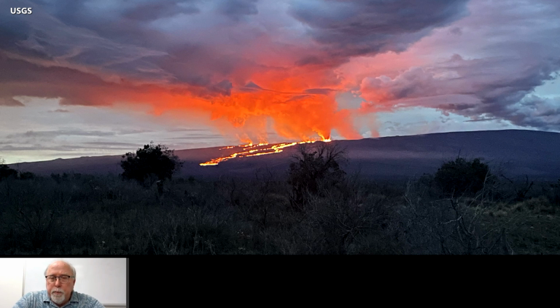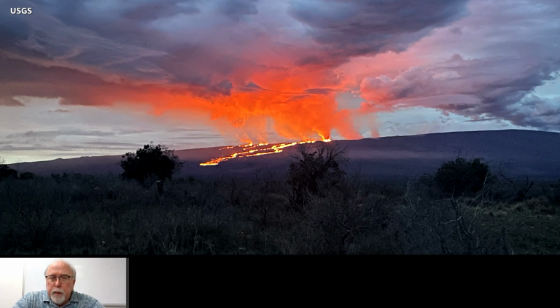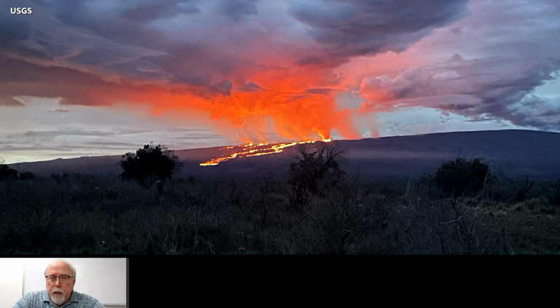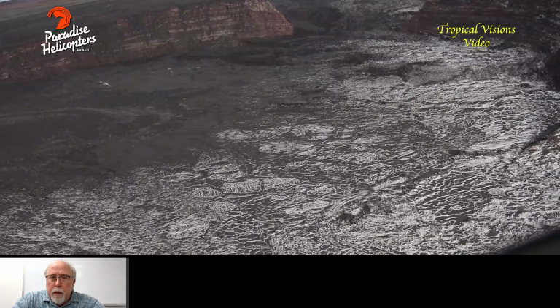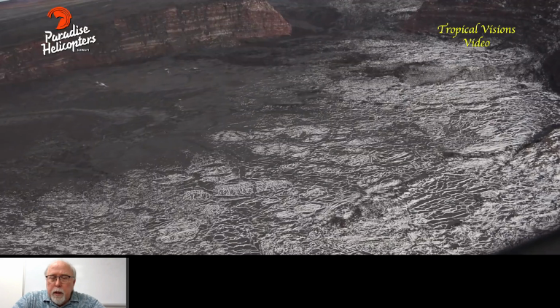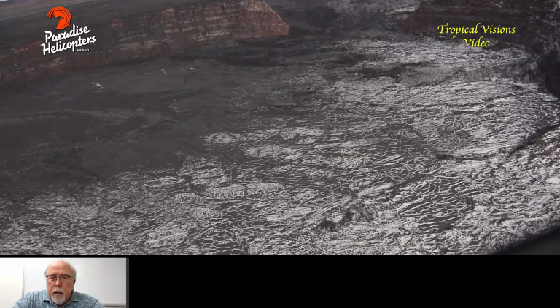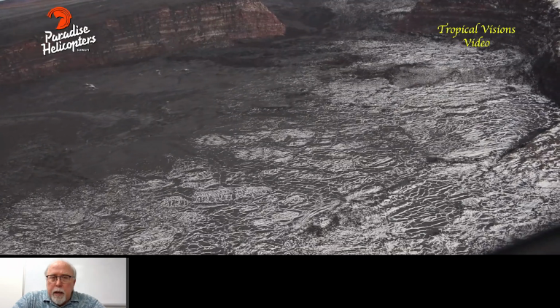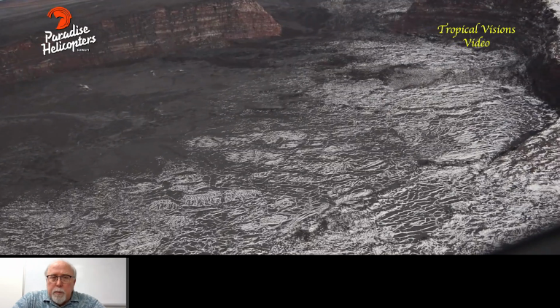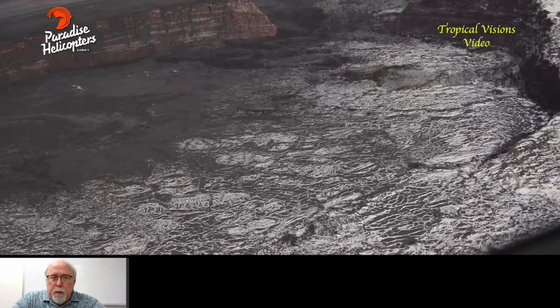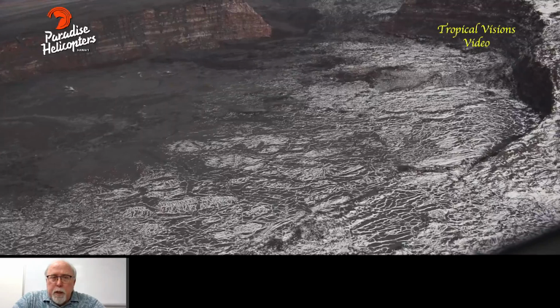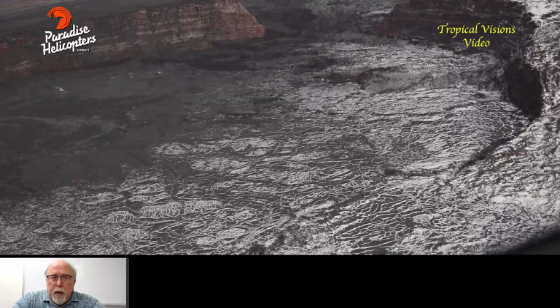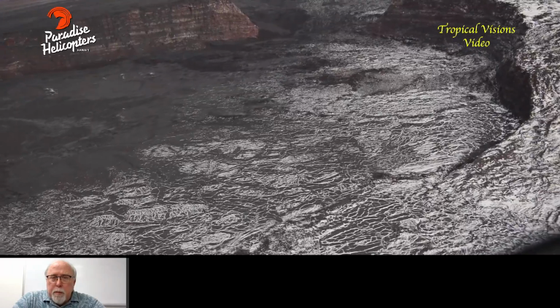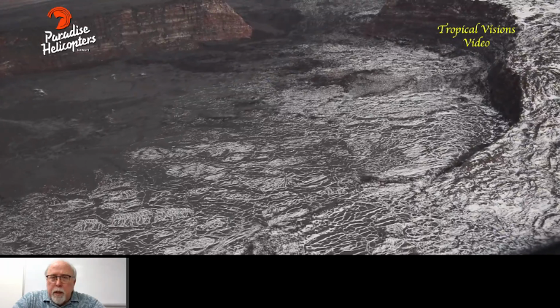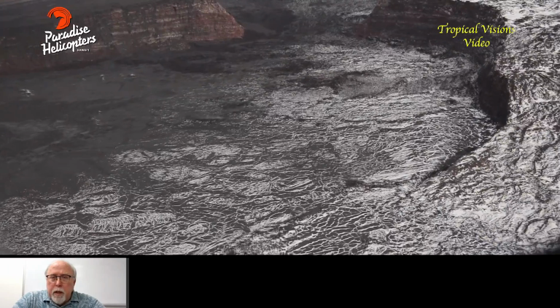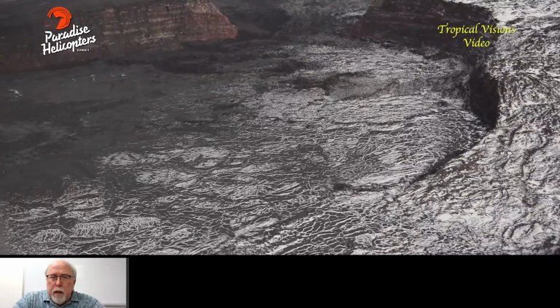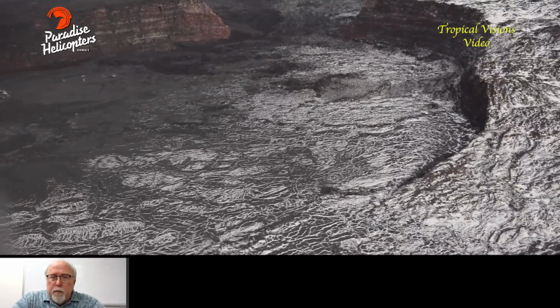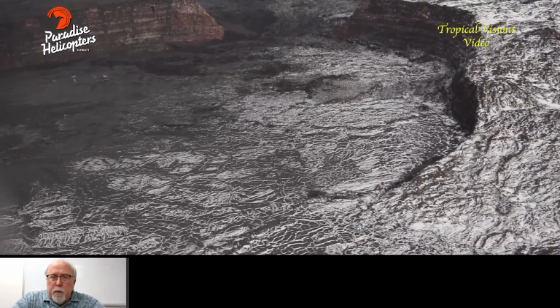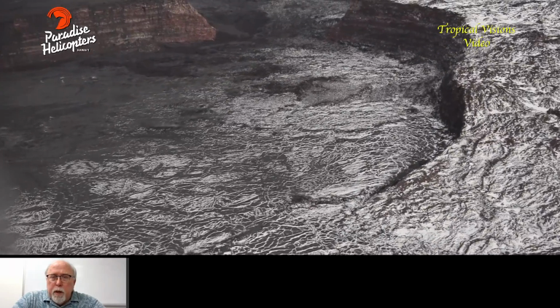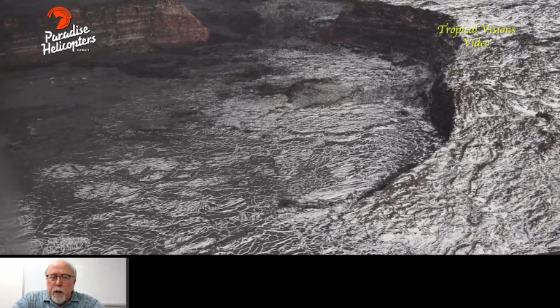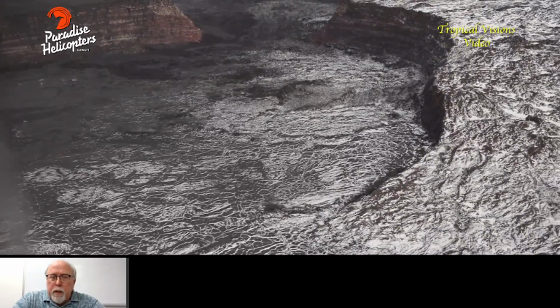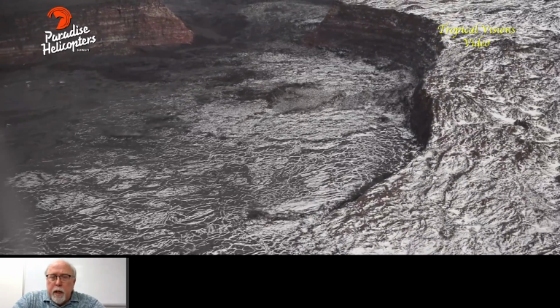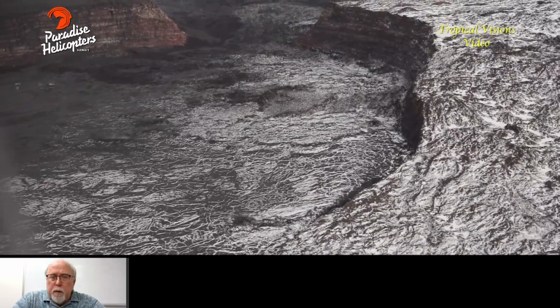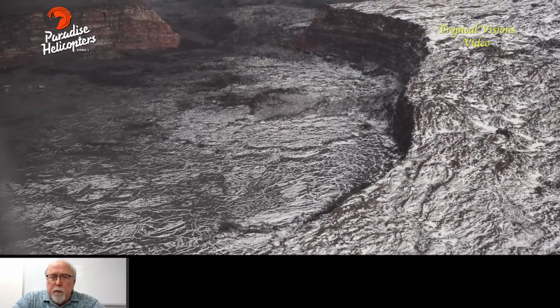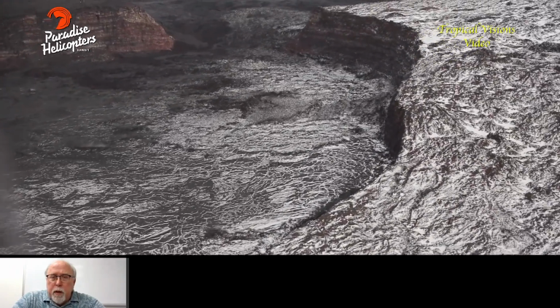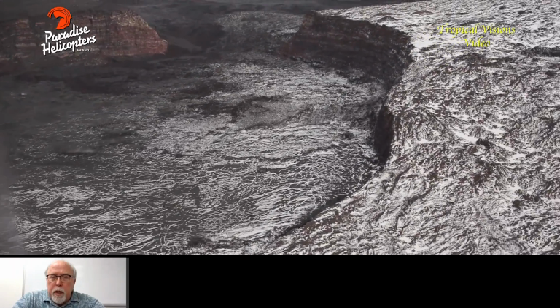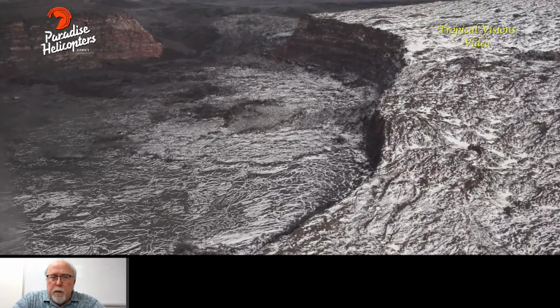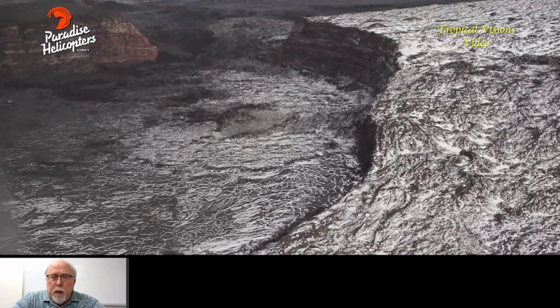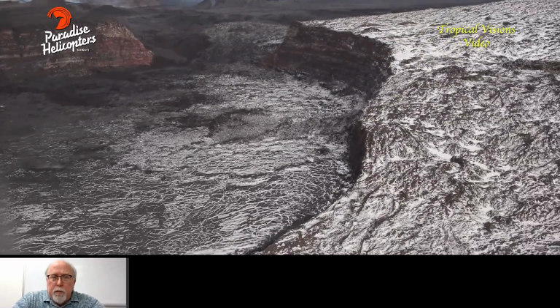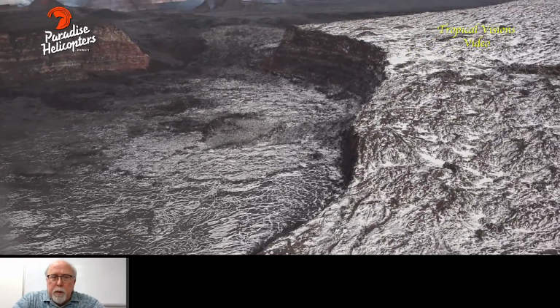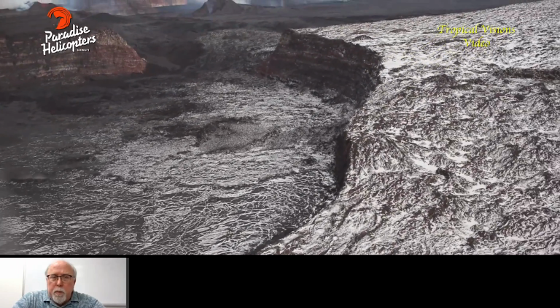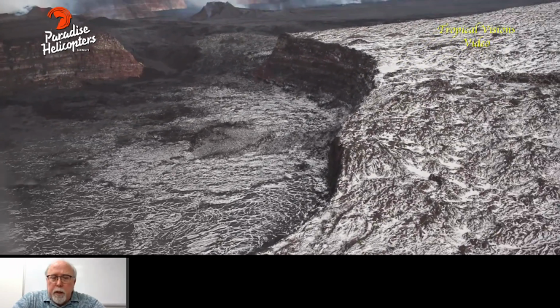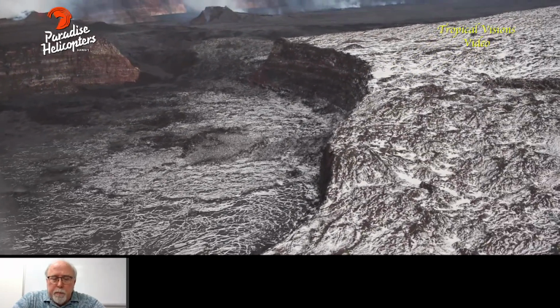Big Island Video News will be following the eruption as it develops and will be updating our media channels throughout the day.